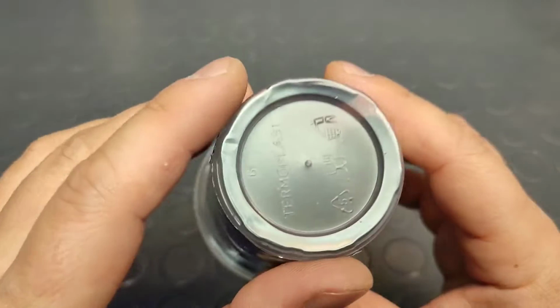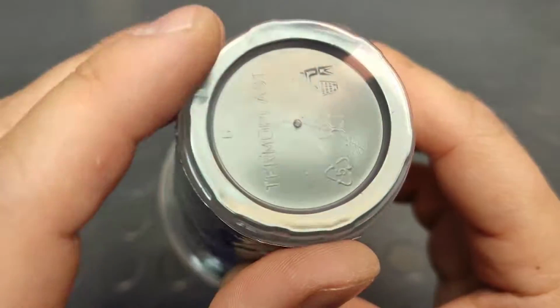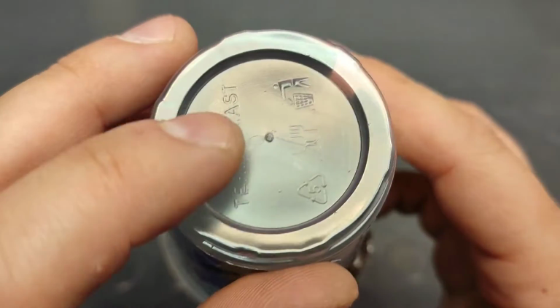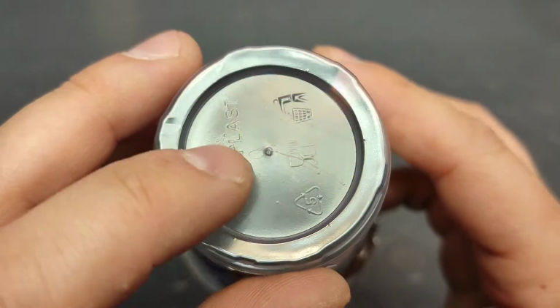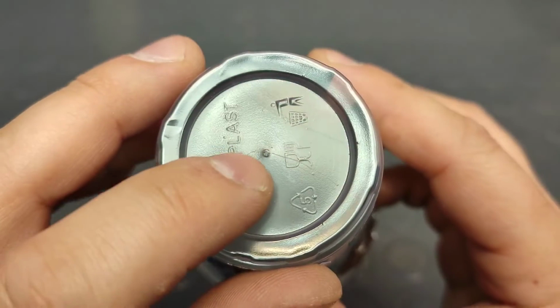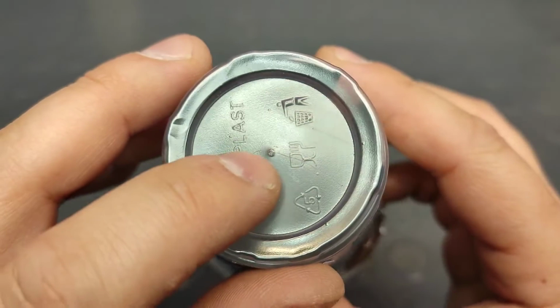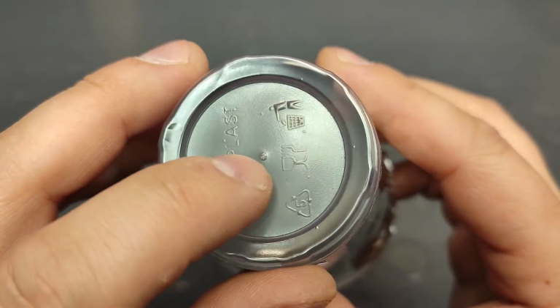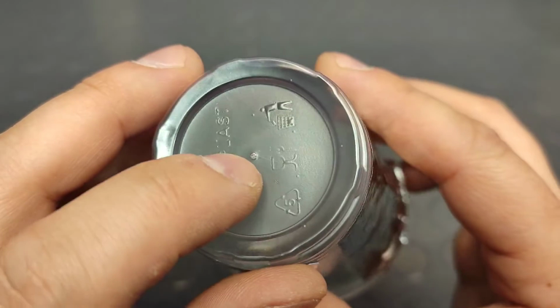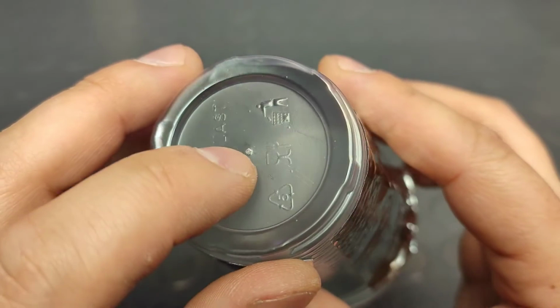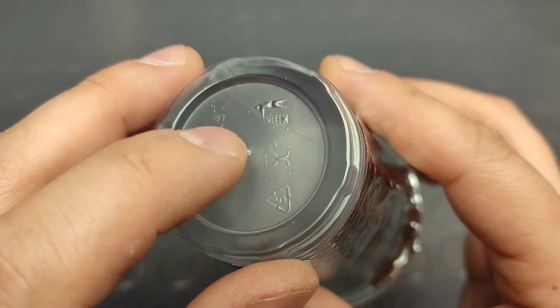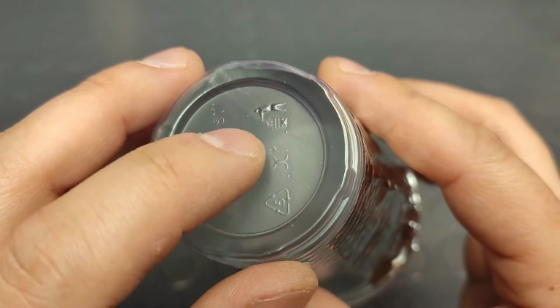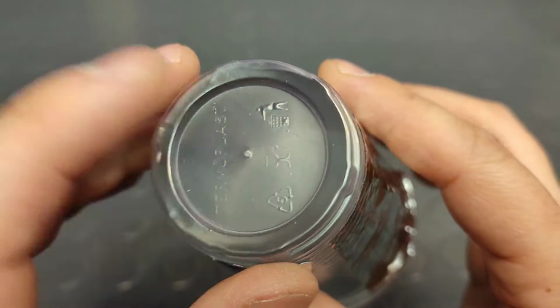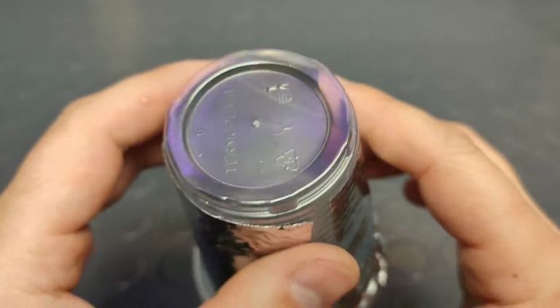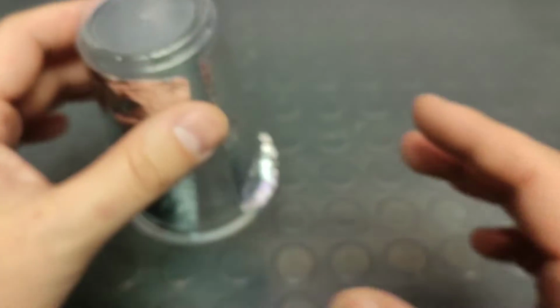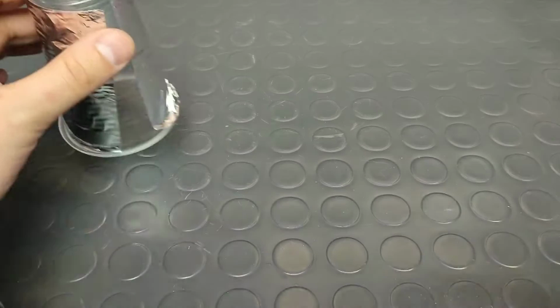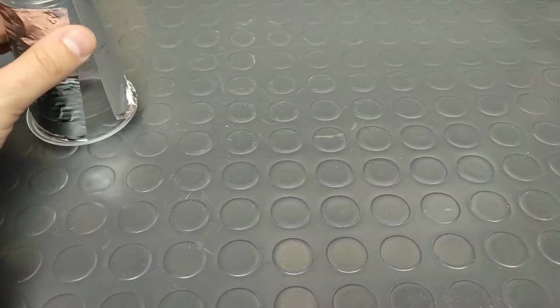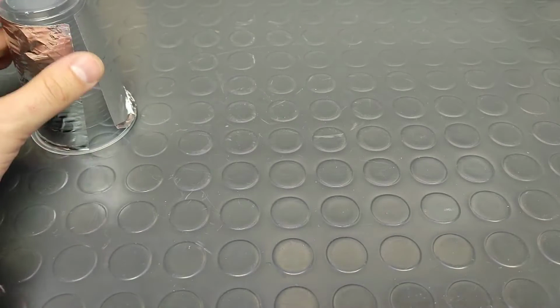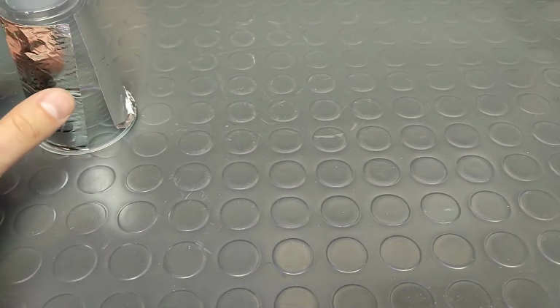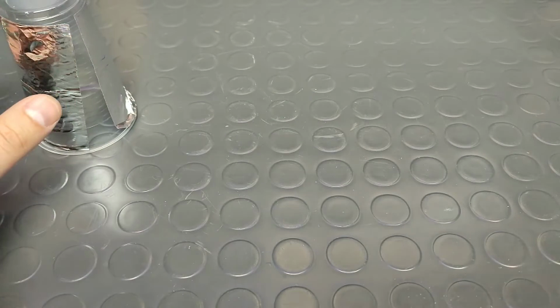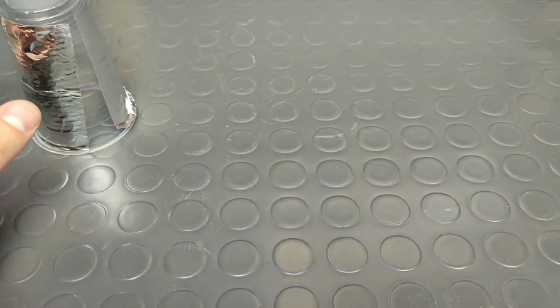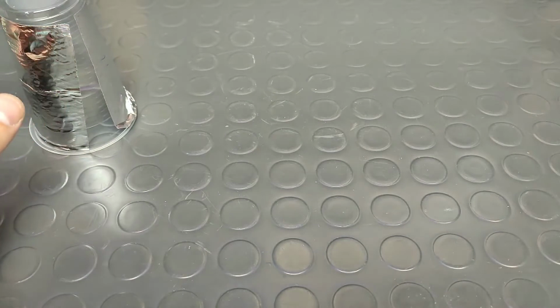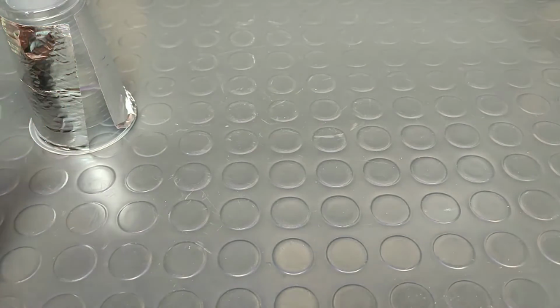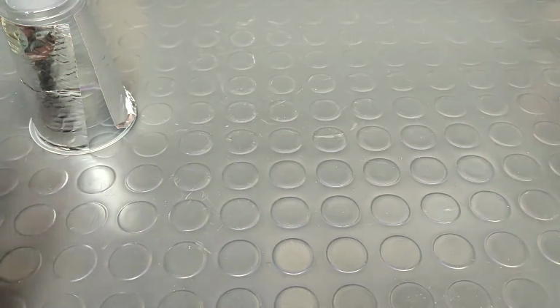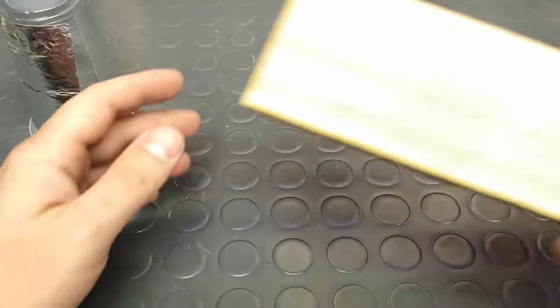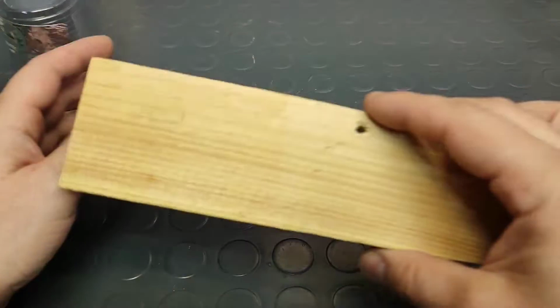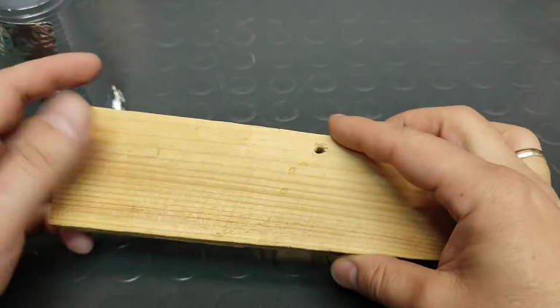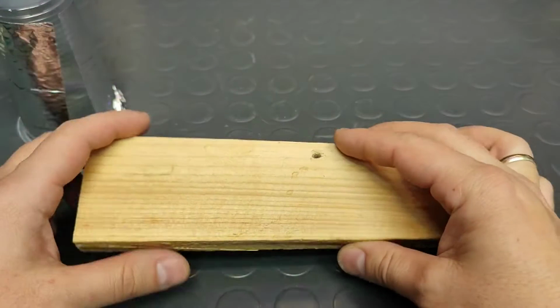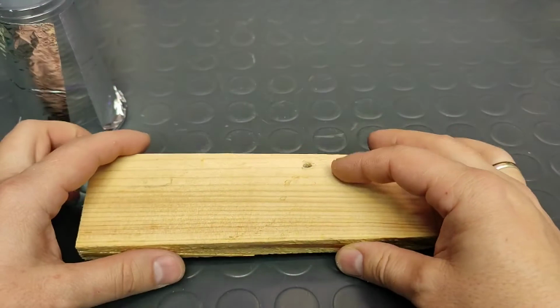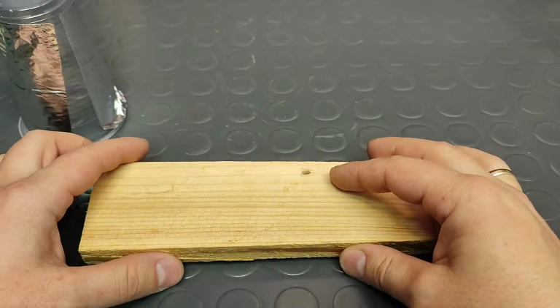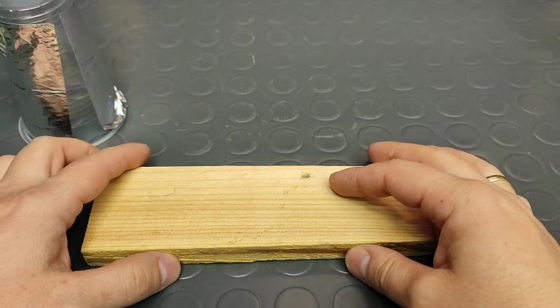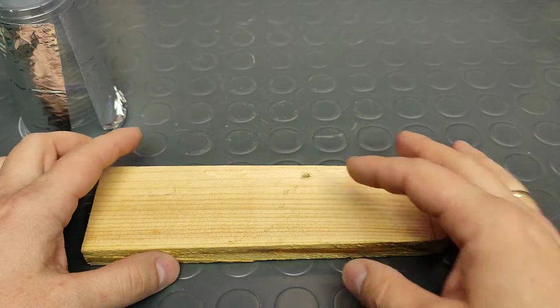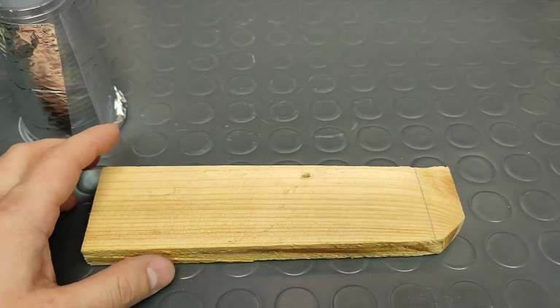In the center of the cup I made a little center dot. I have to be careful to find the exact center of the bottom of the cup, so my motor is well balanced.